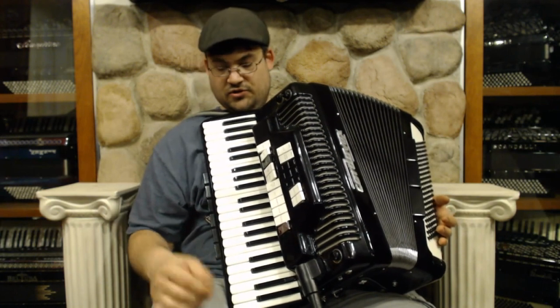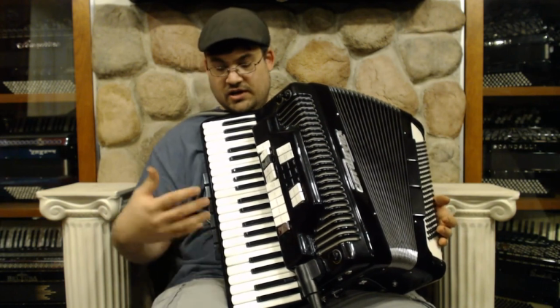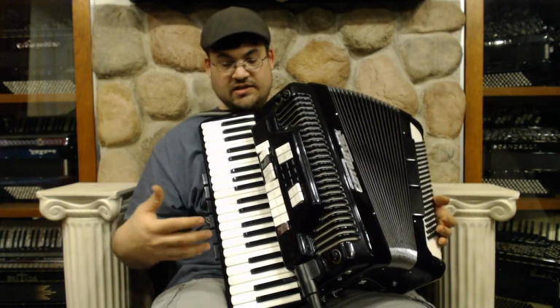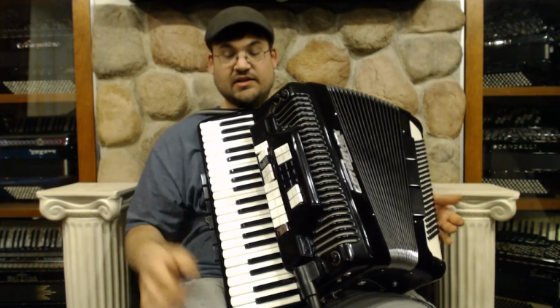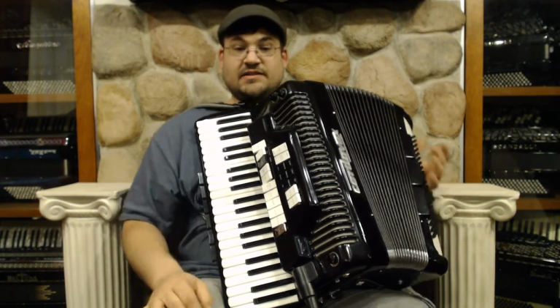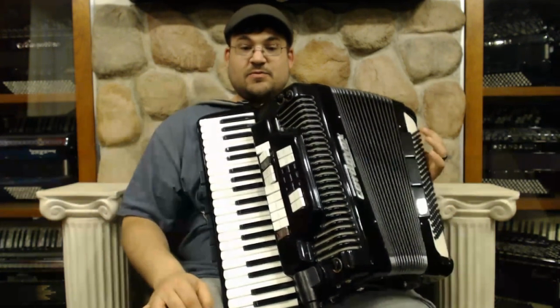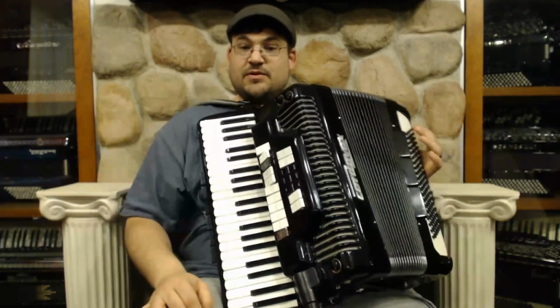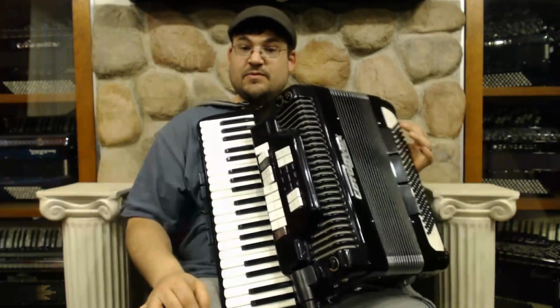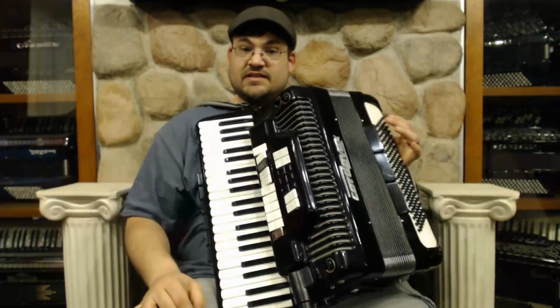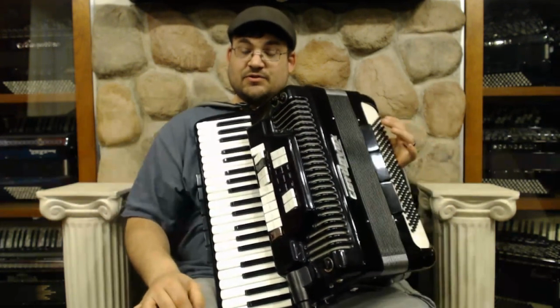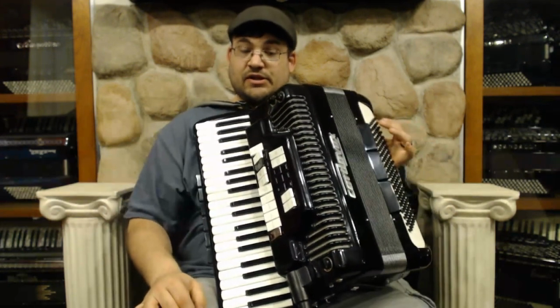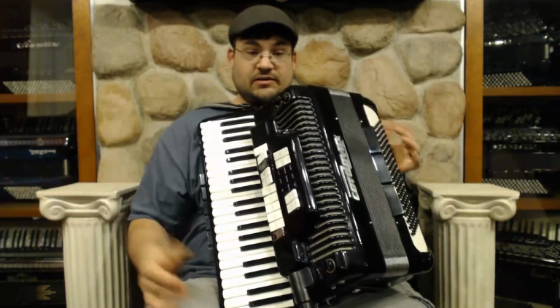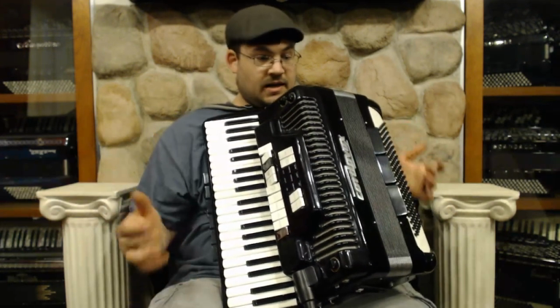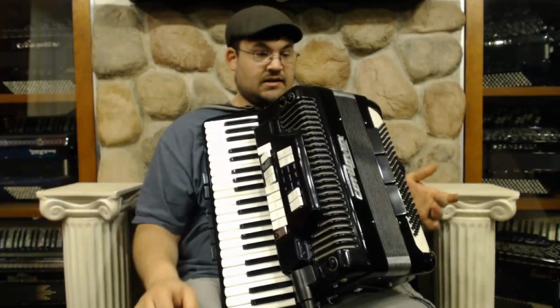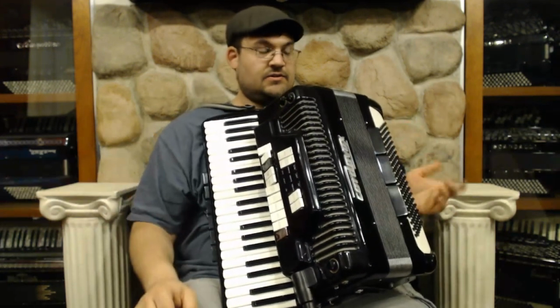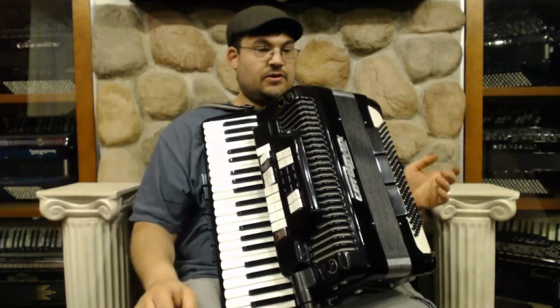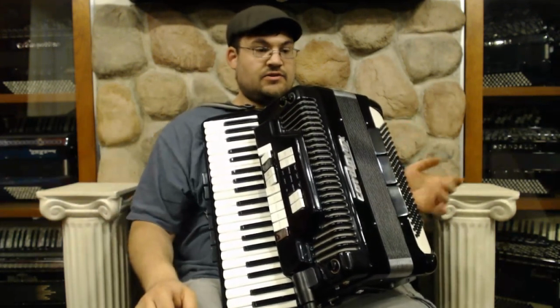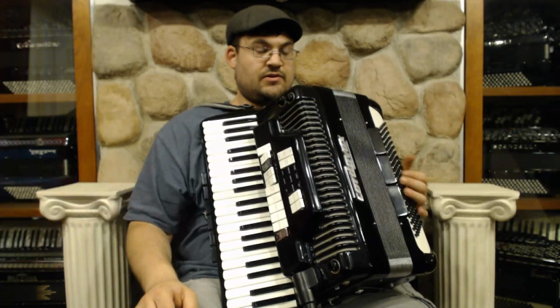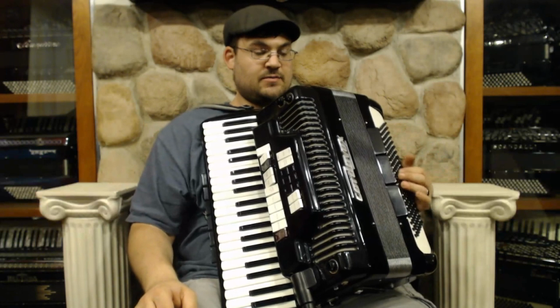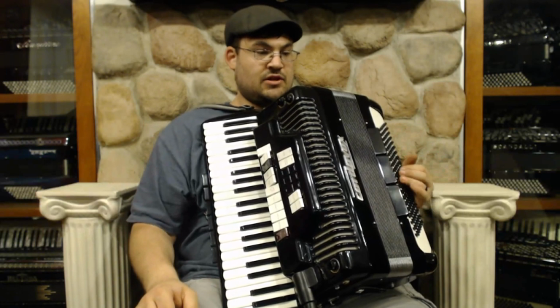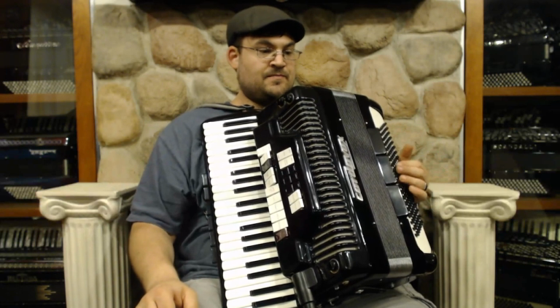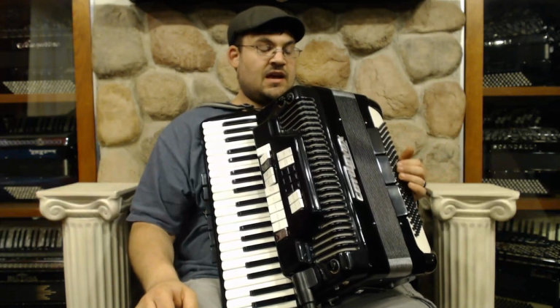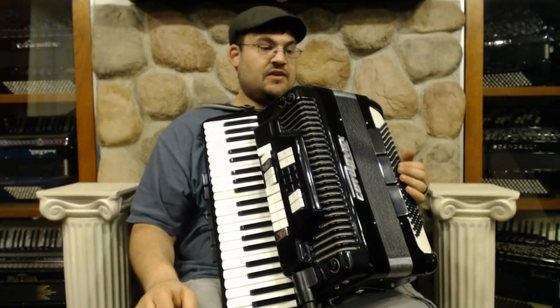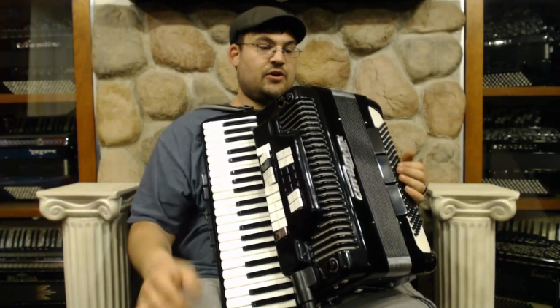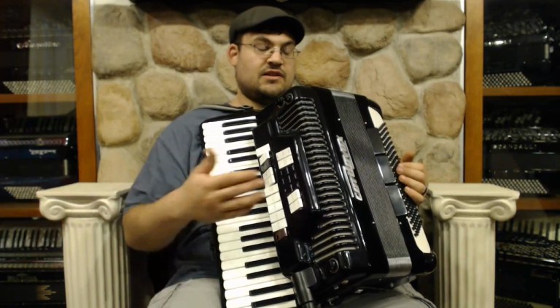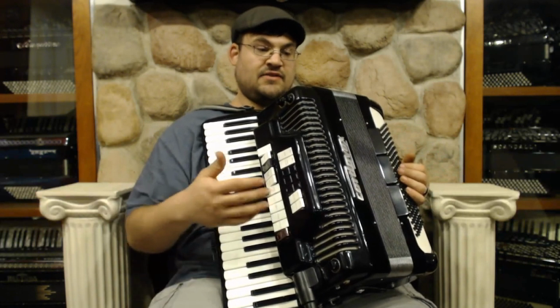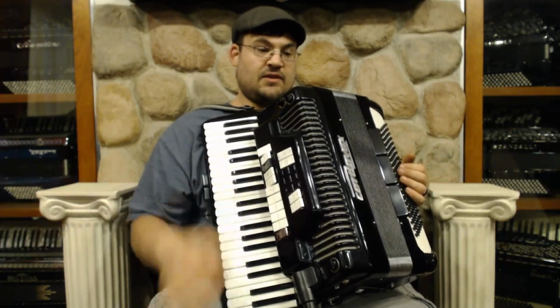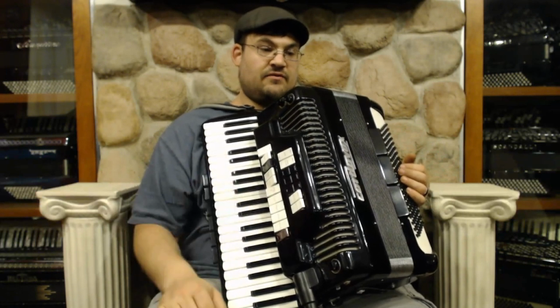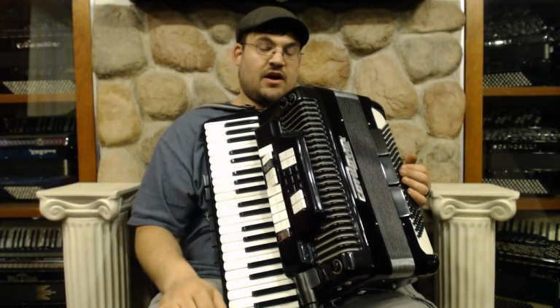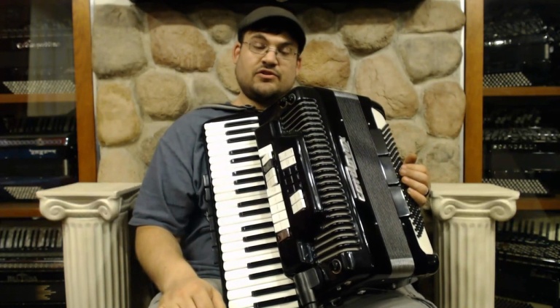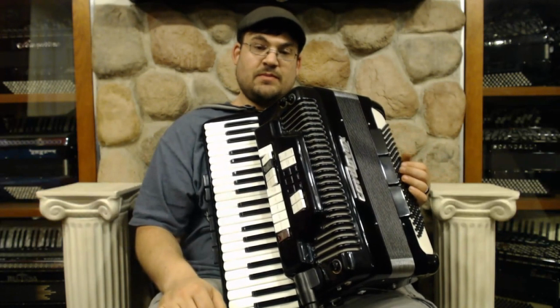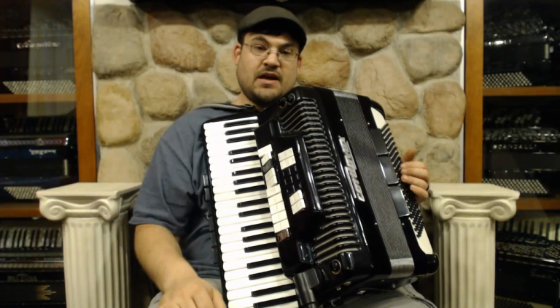So it's a nice instrument — three reeds, sounds really good. Made in Italy, so we know it's good craftsmanship. And then if we go to the left hand, we have the 120 bass.